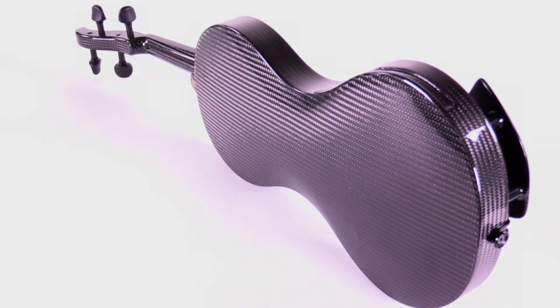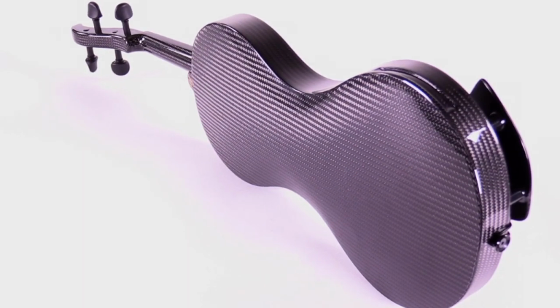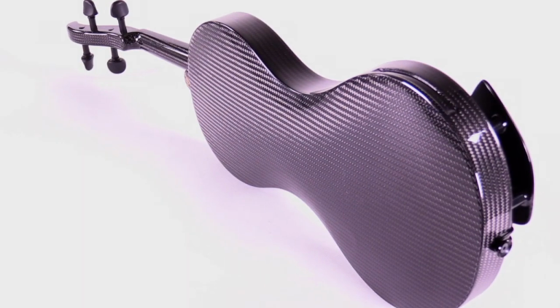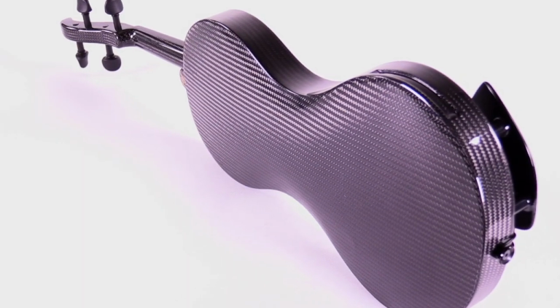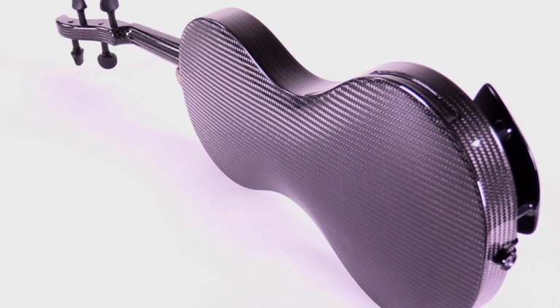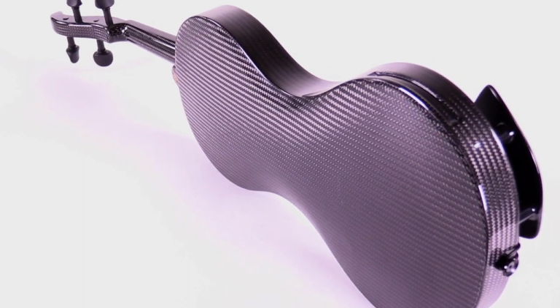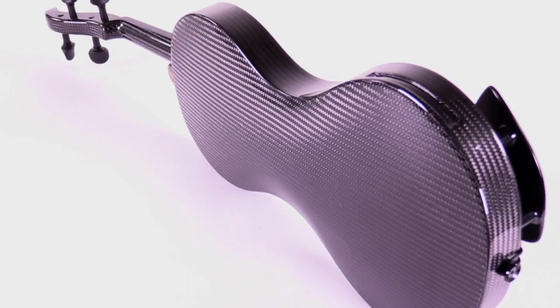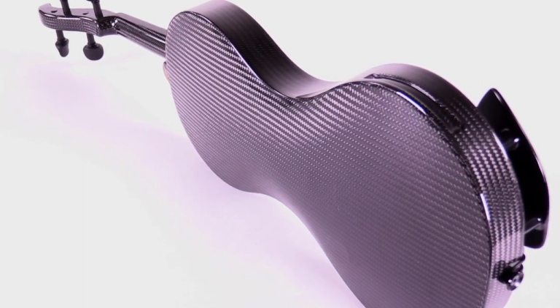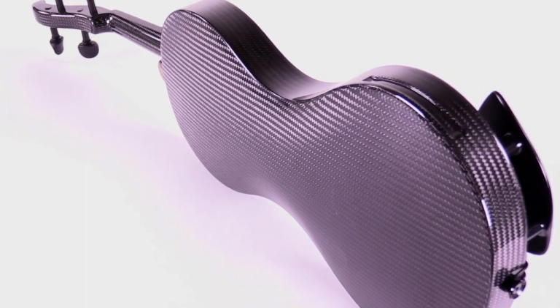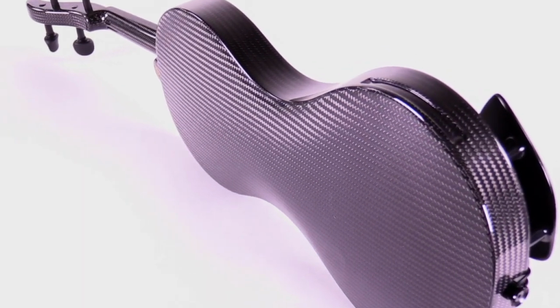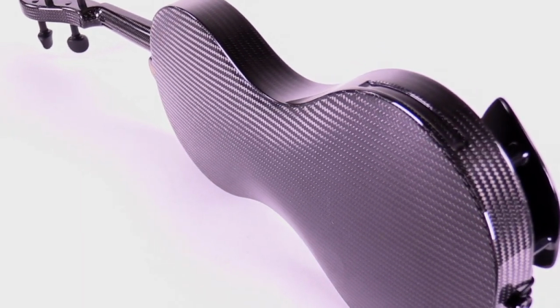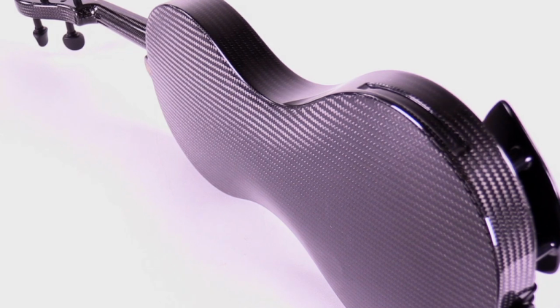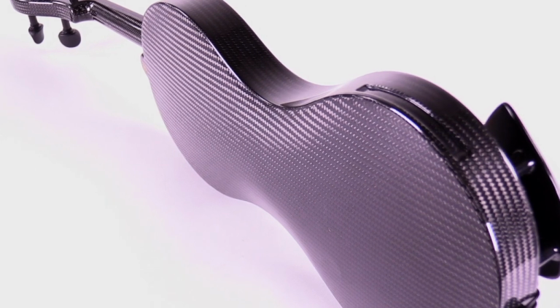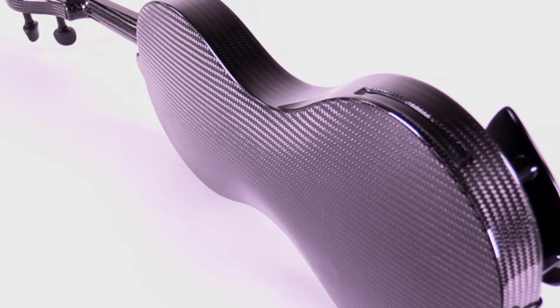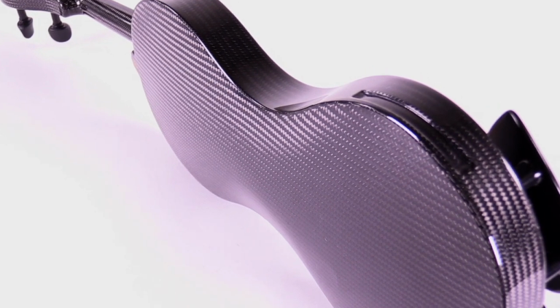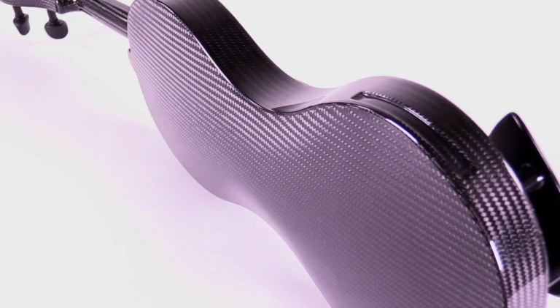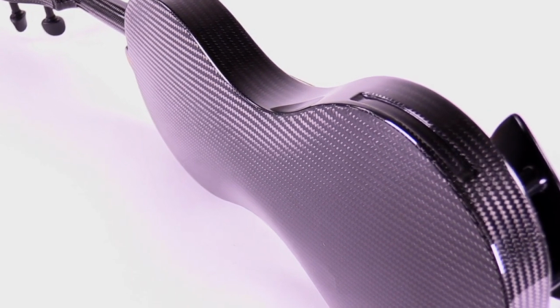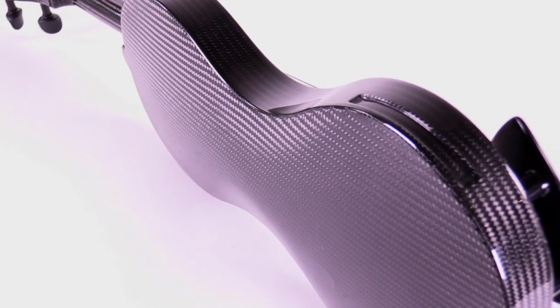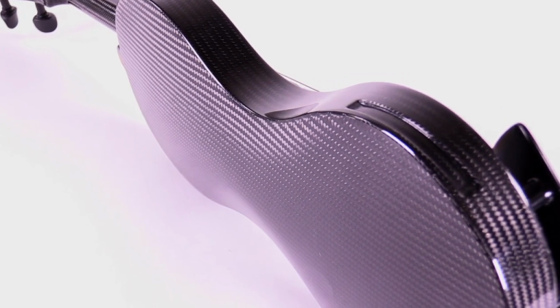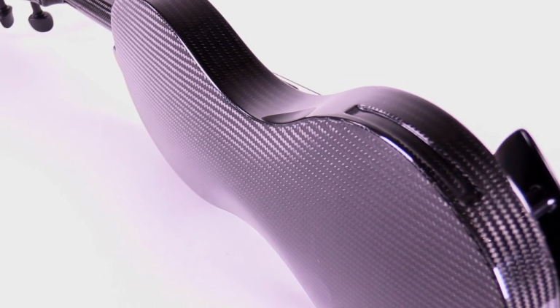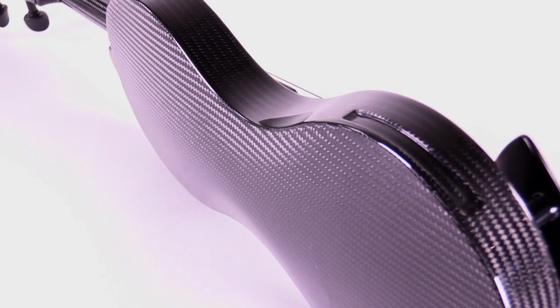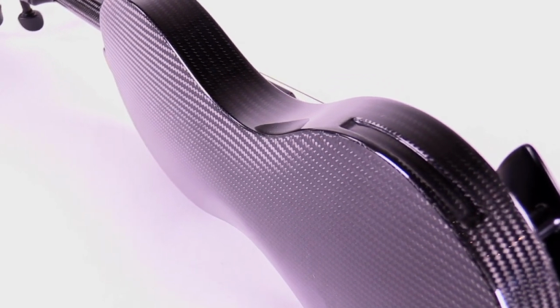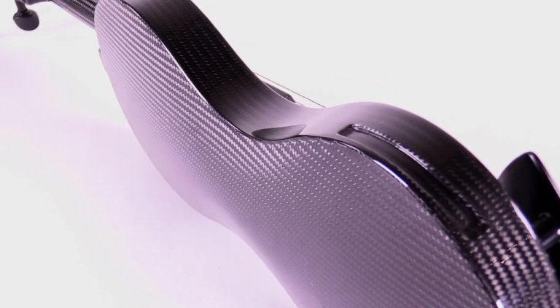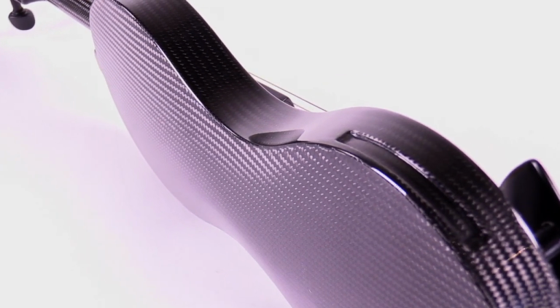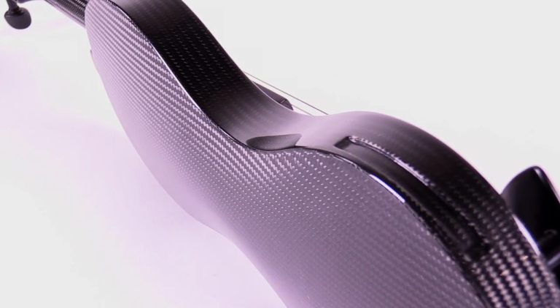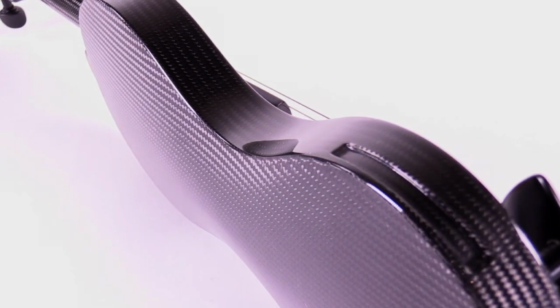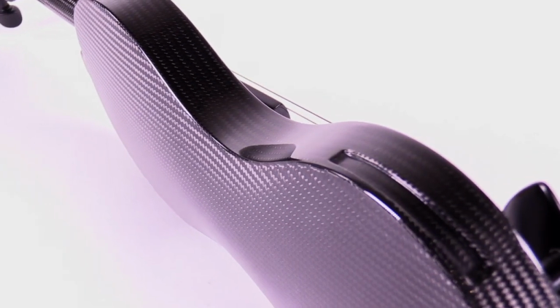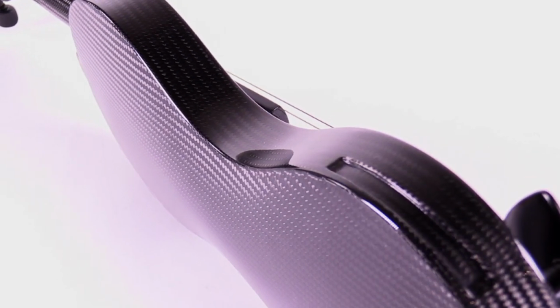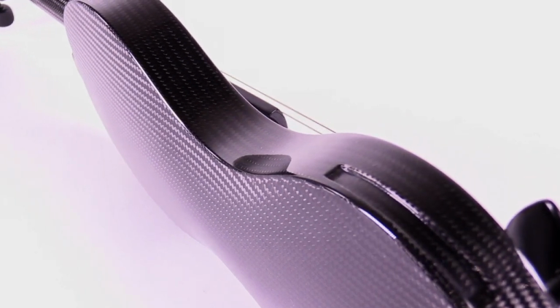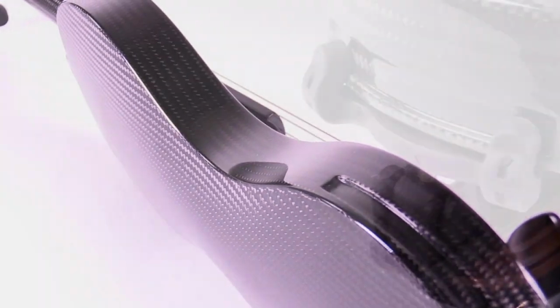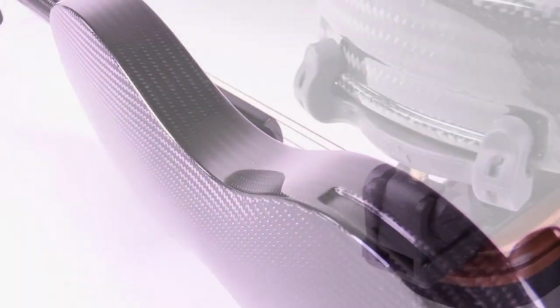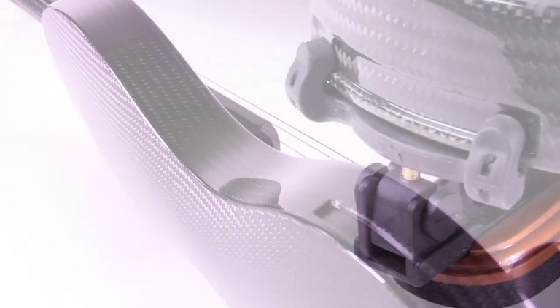The violin has a tremendous projection and is capable of producing a wide tonal palette.